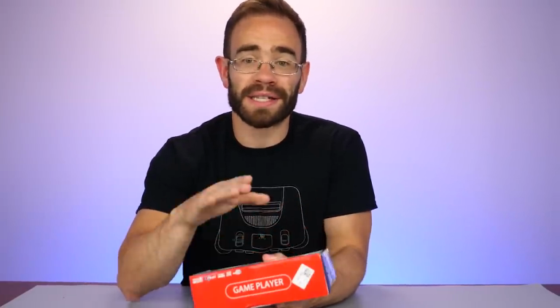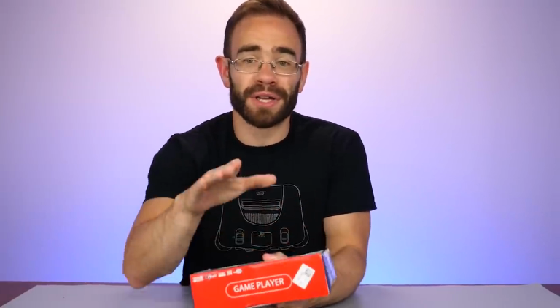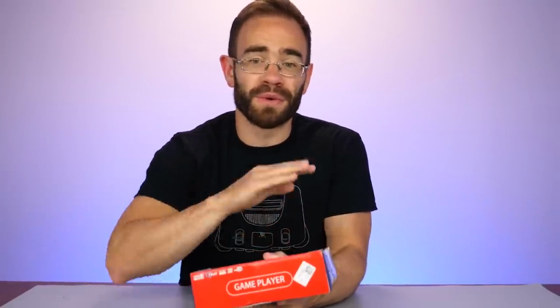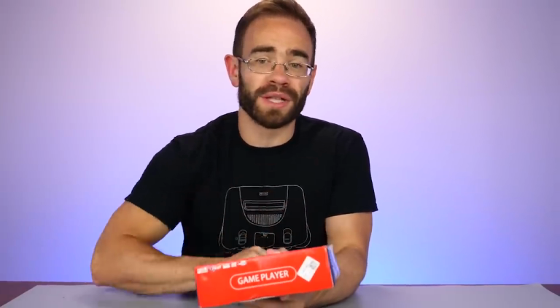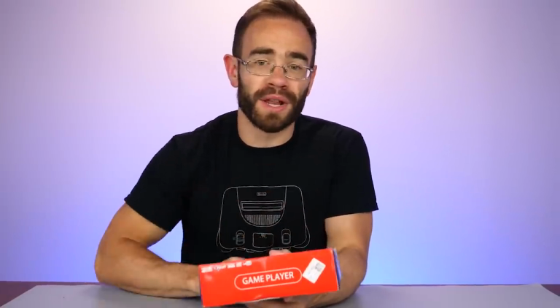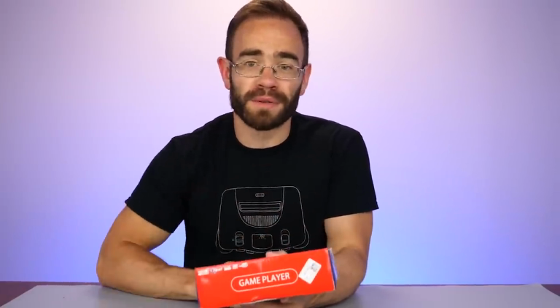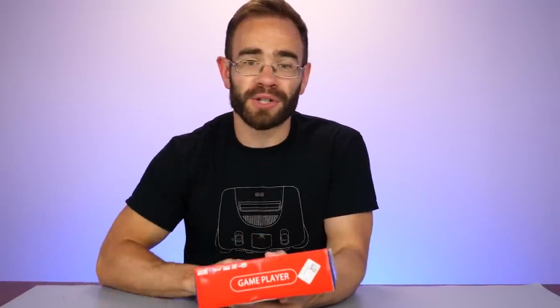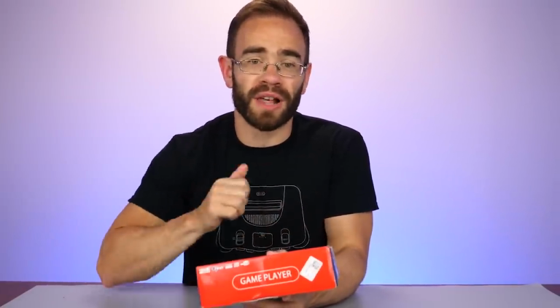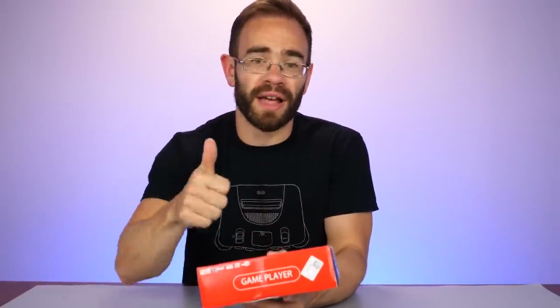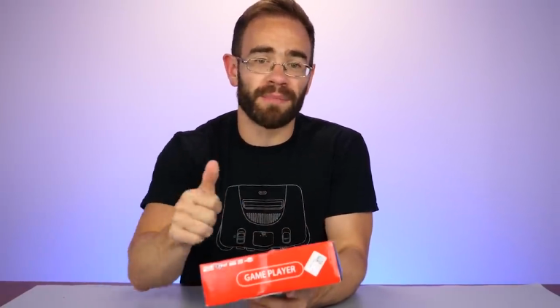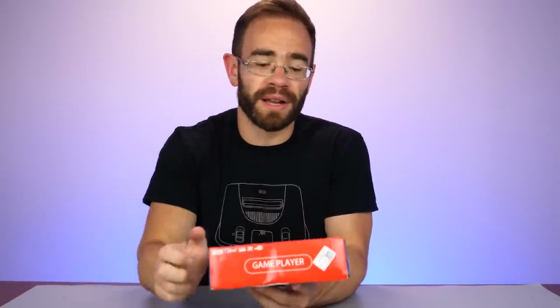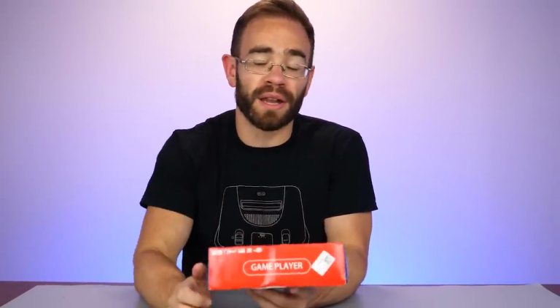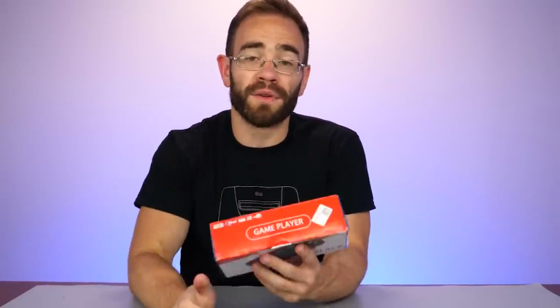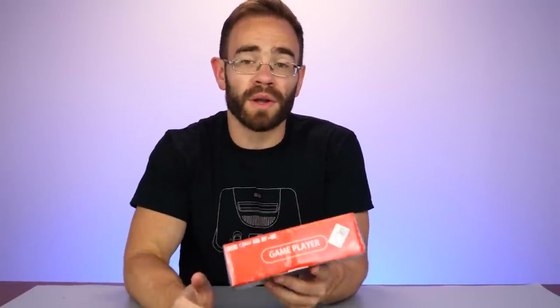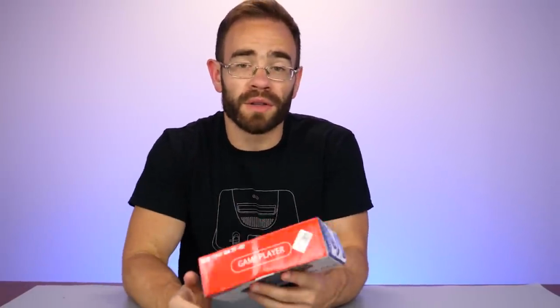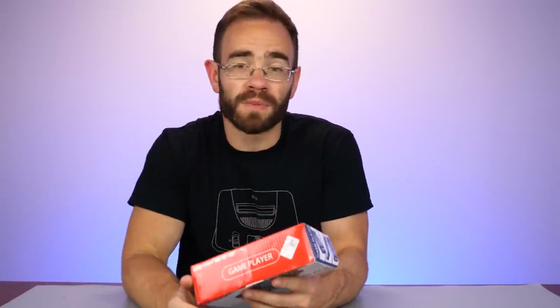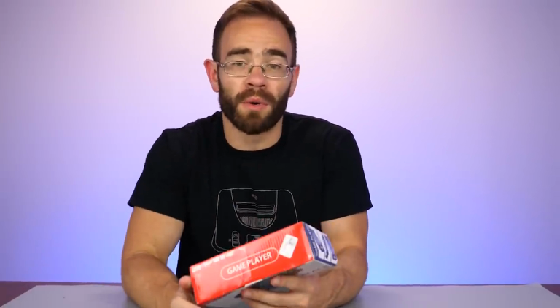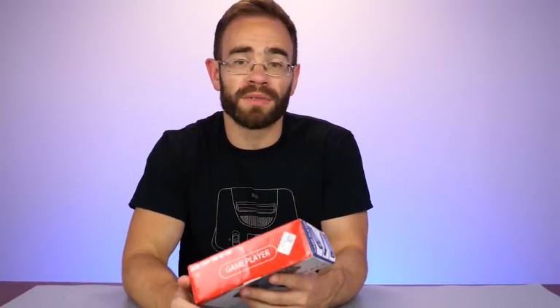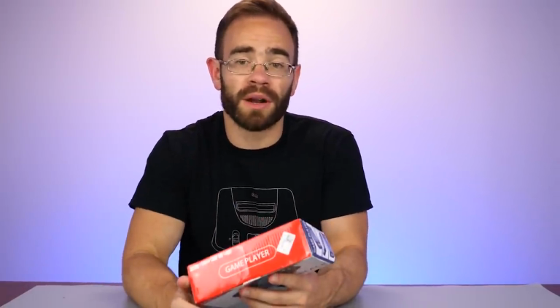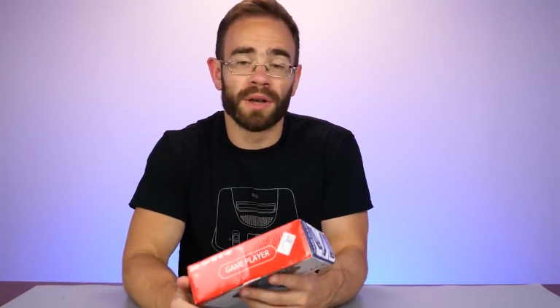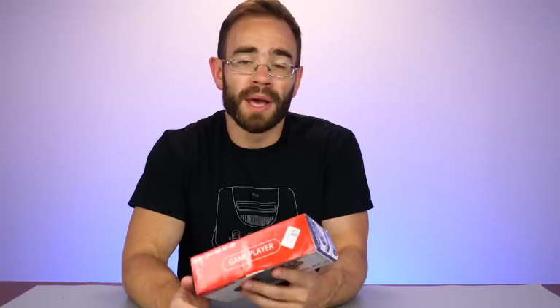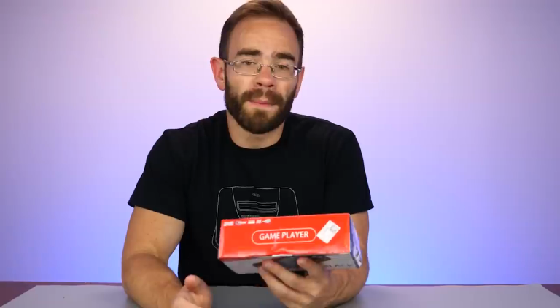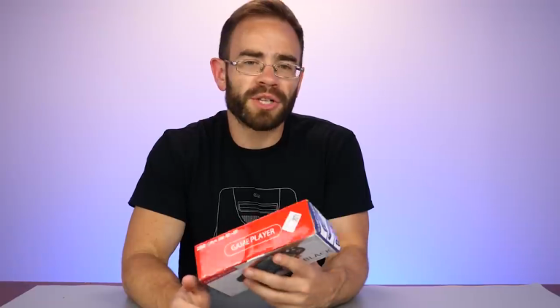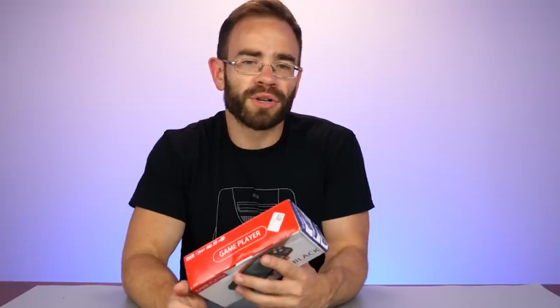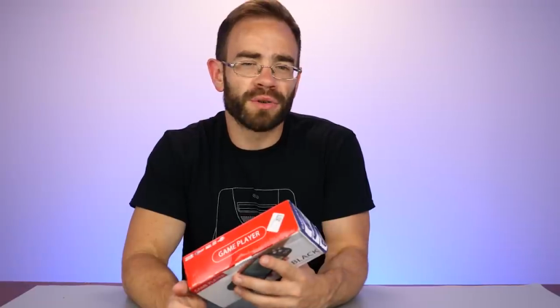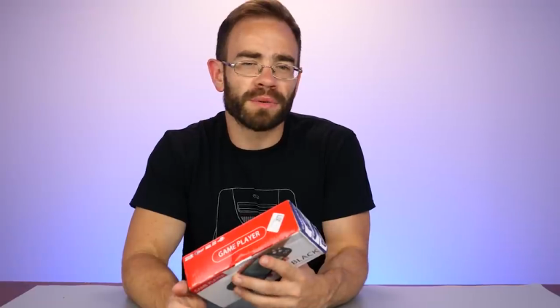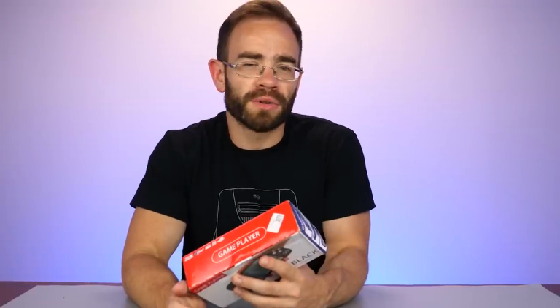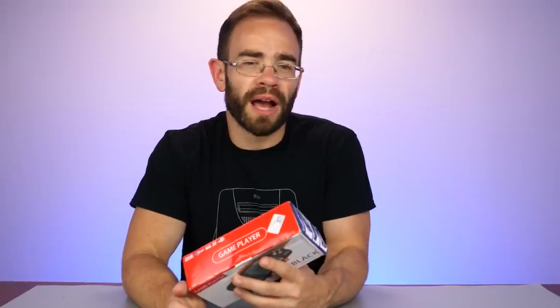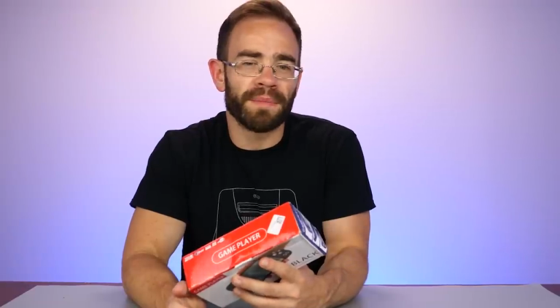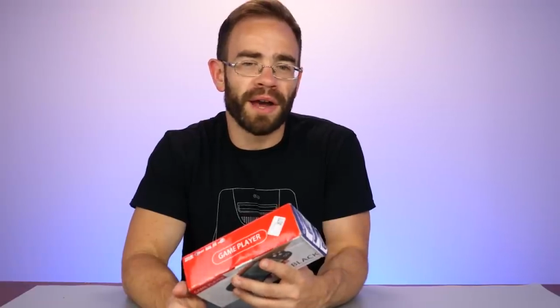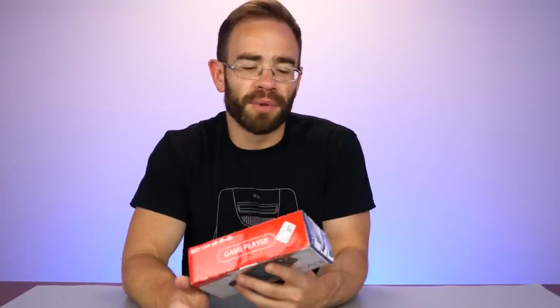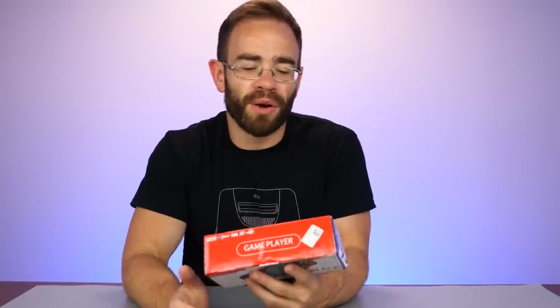Guys, if you enjoy these videos, make sure to hit that like button, and if you're new here to the Spawn Wave channel, make sure you subscribe down below.